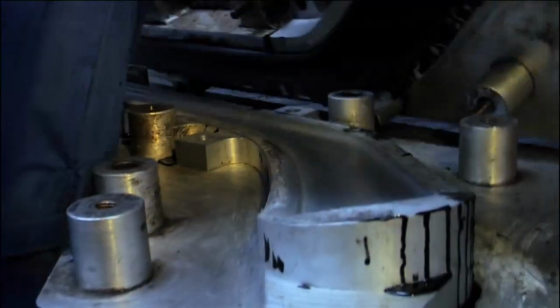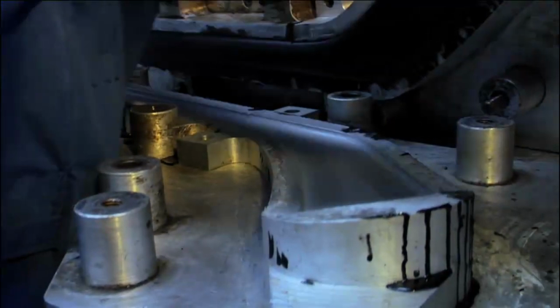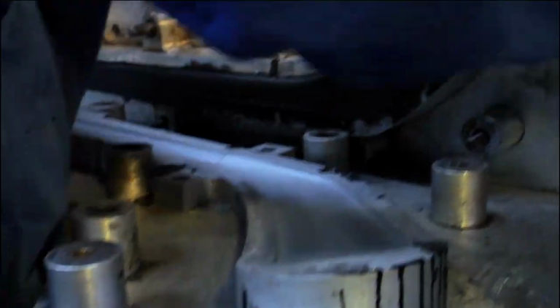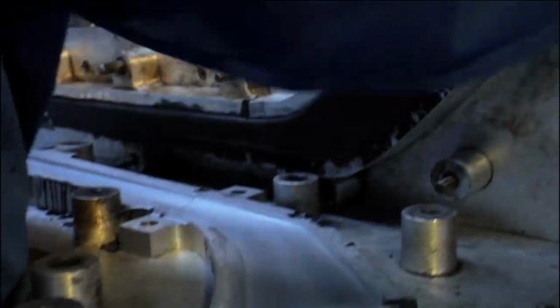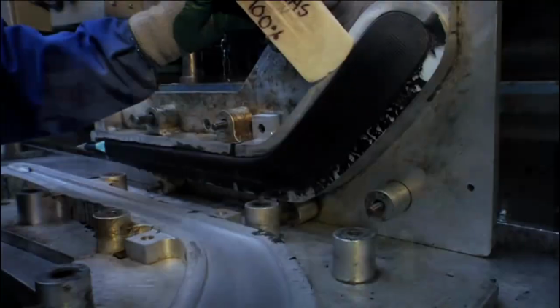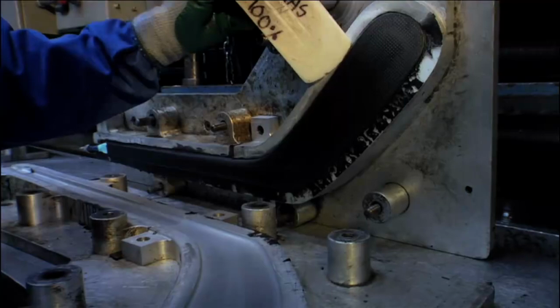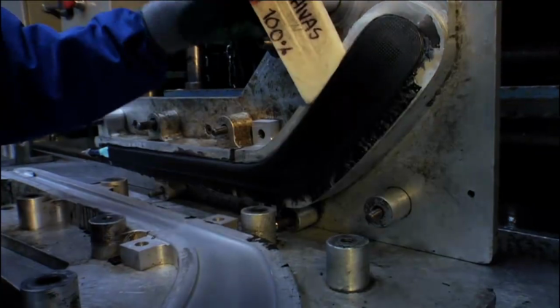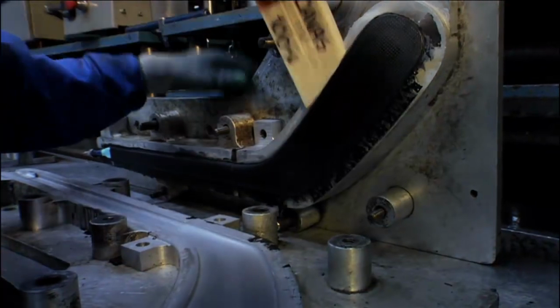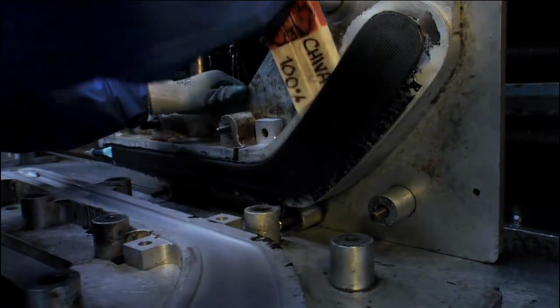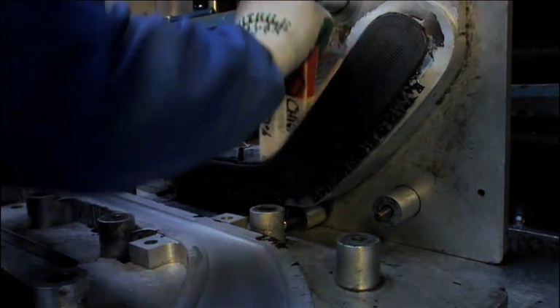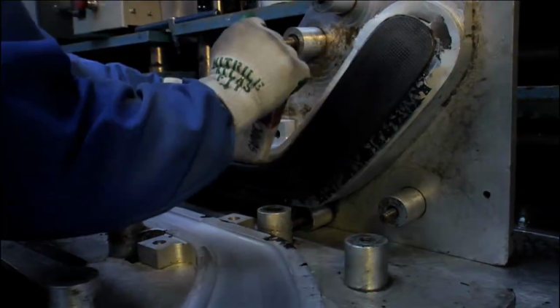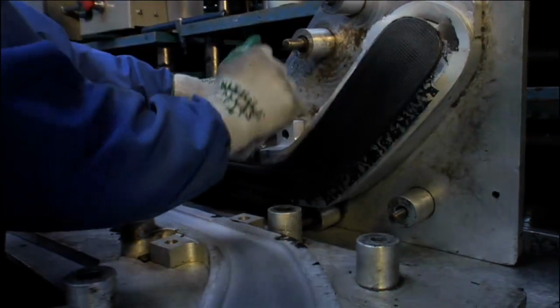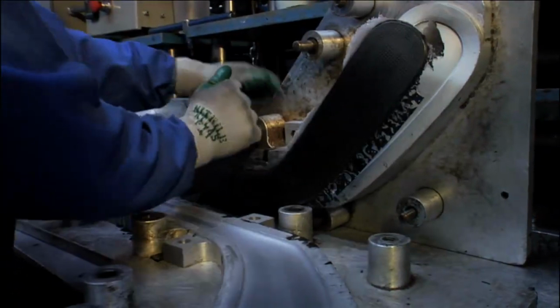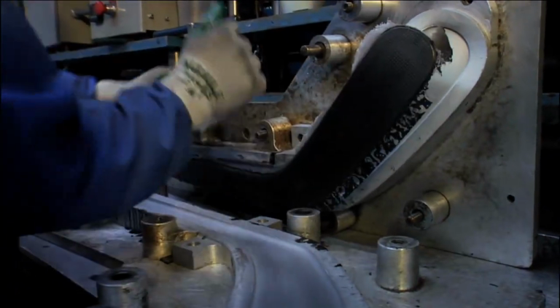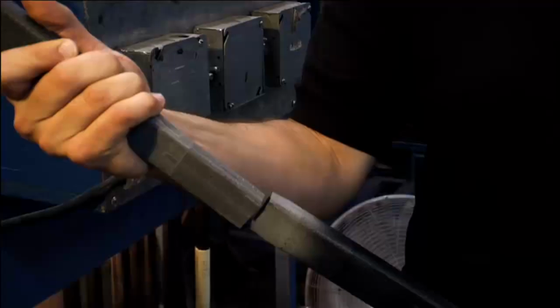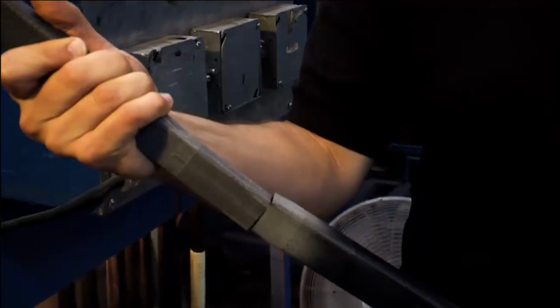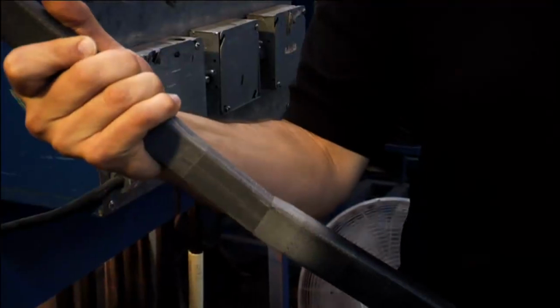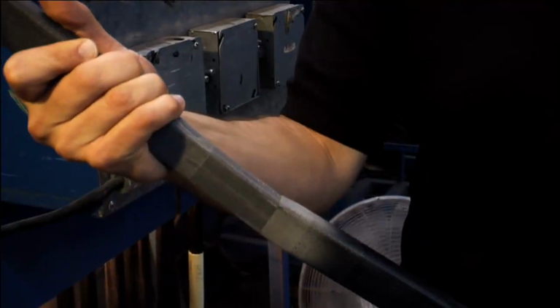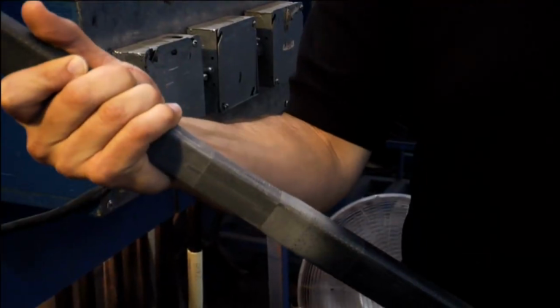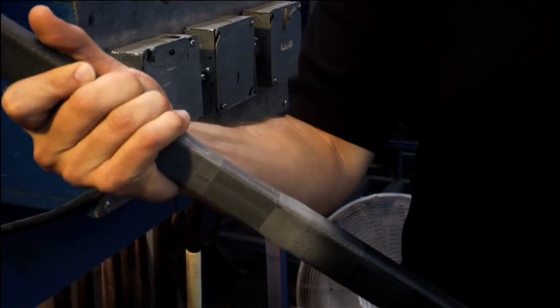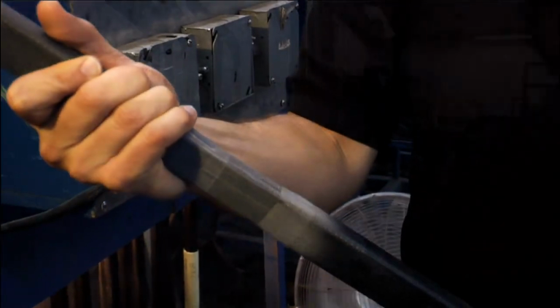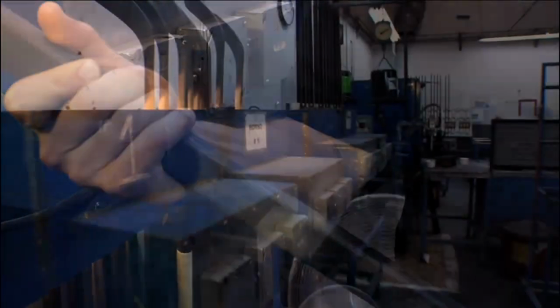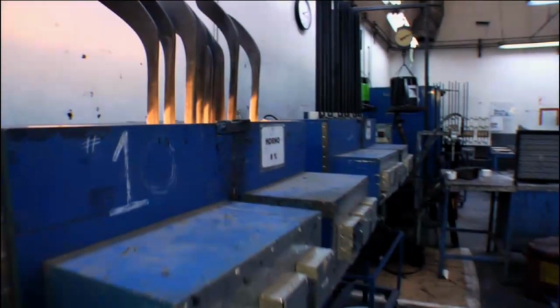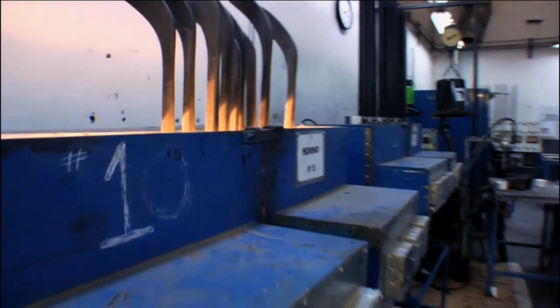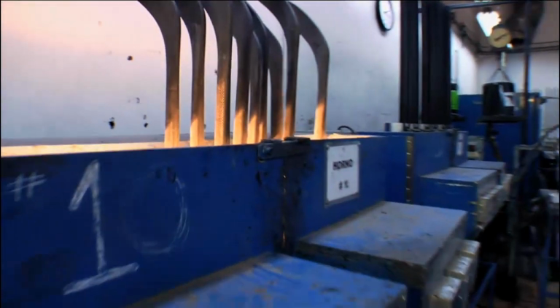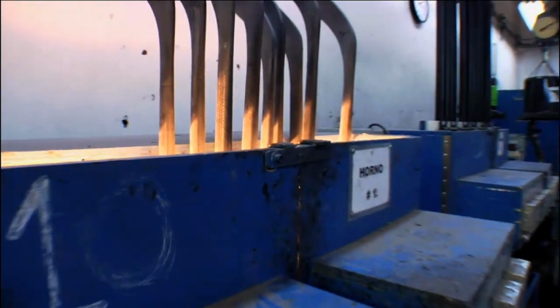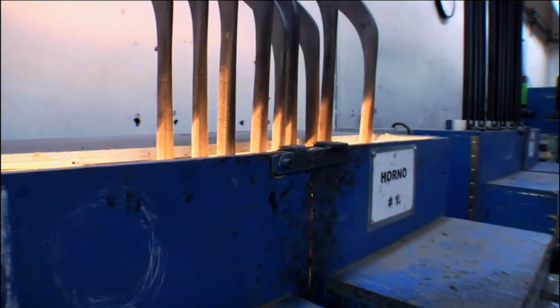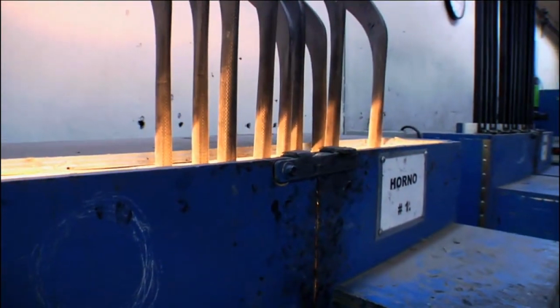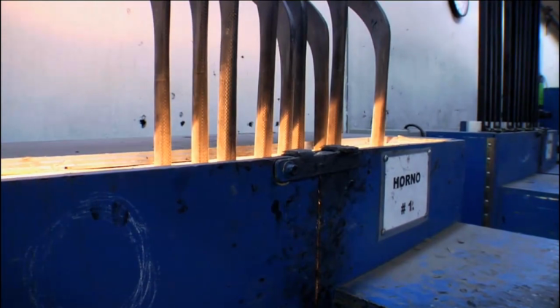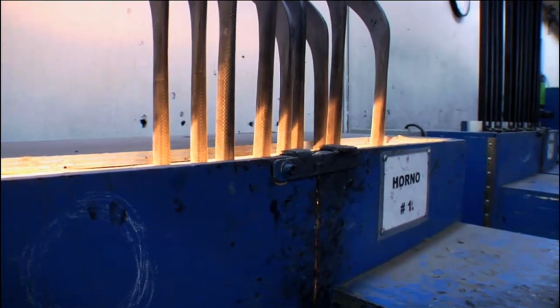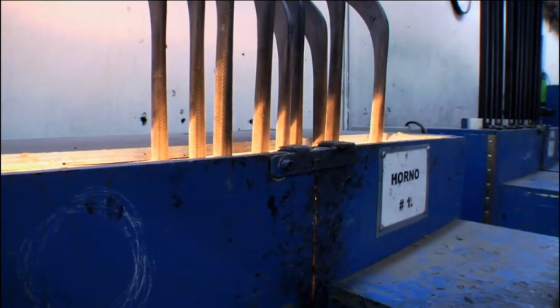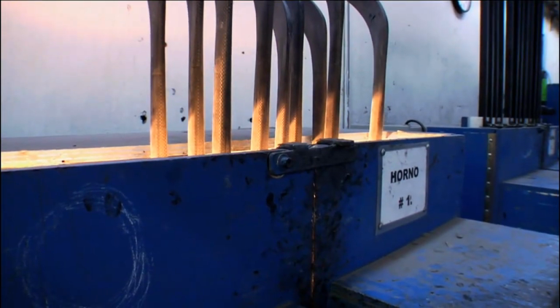After that, the part is inspected for quality, sent to the assembly area where it's bonded to a shaft, and then the paint and decals are applied.